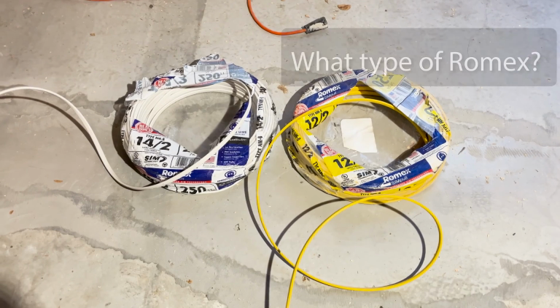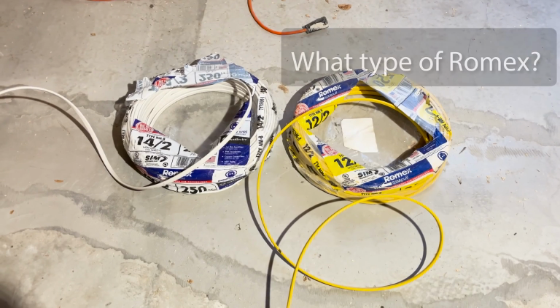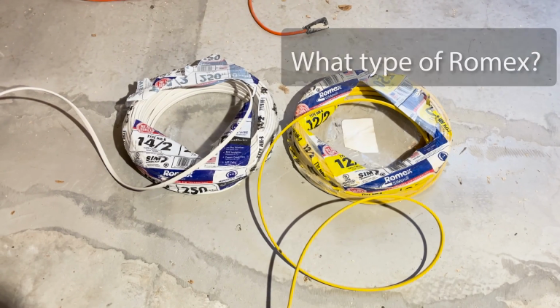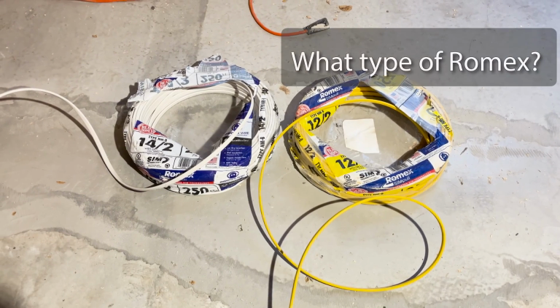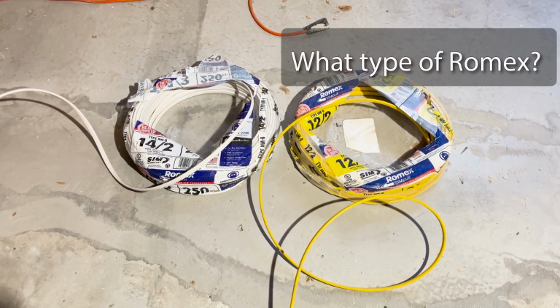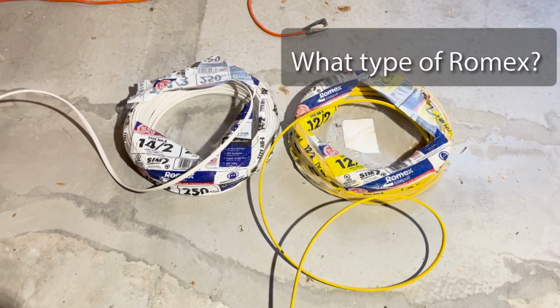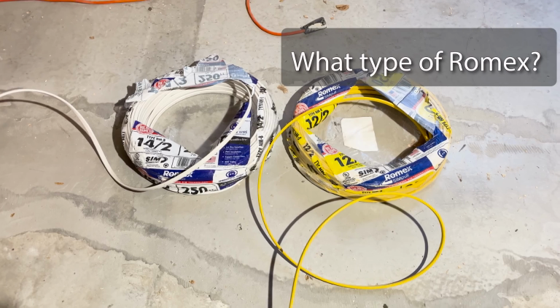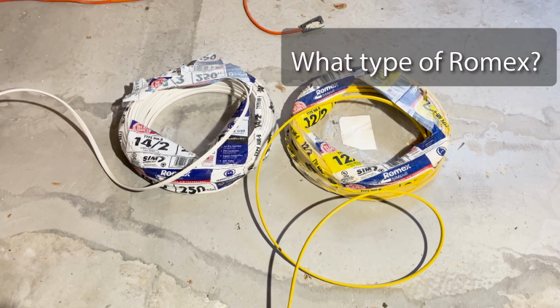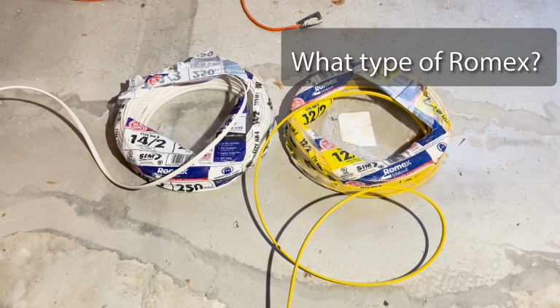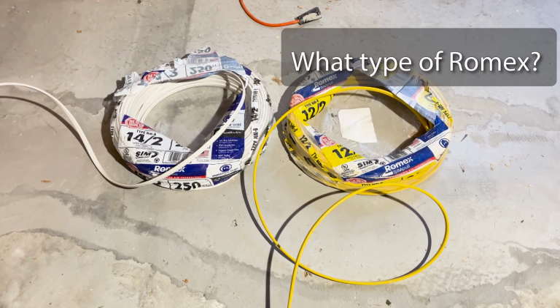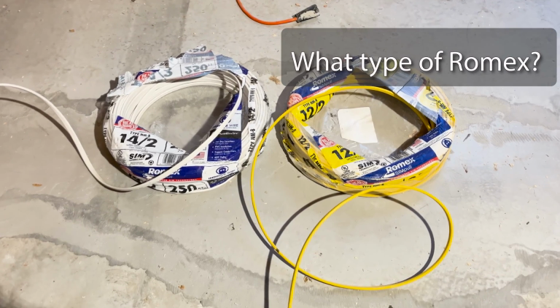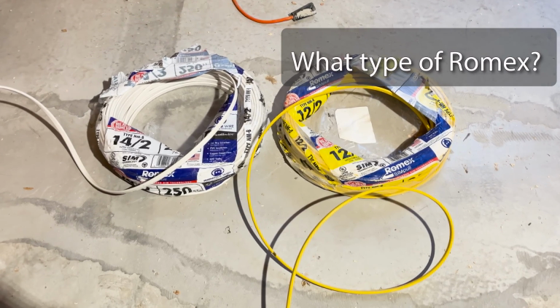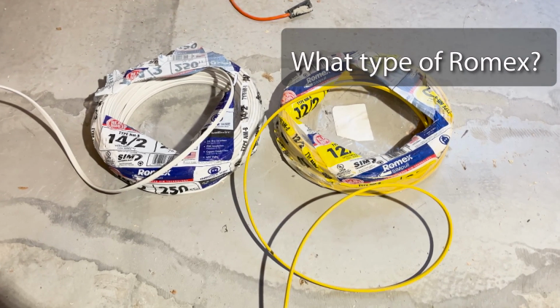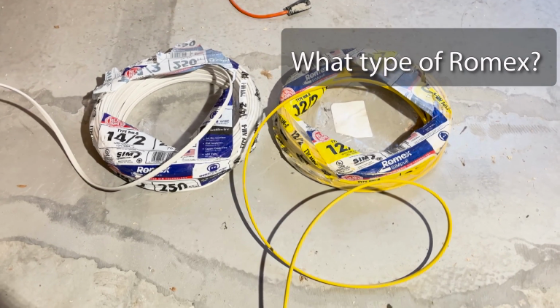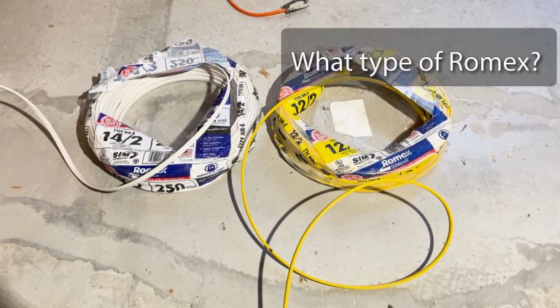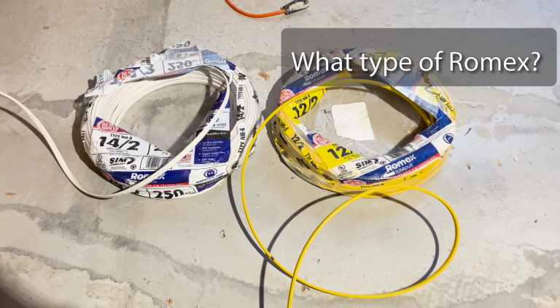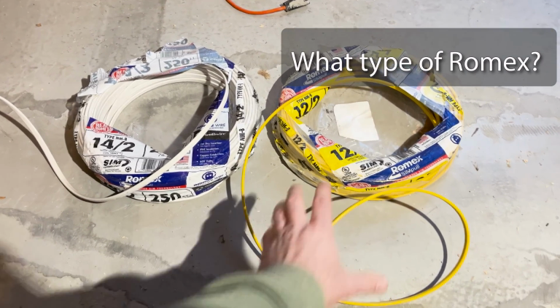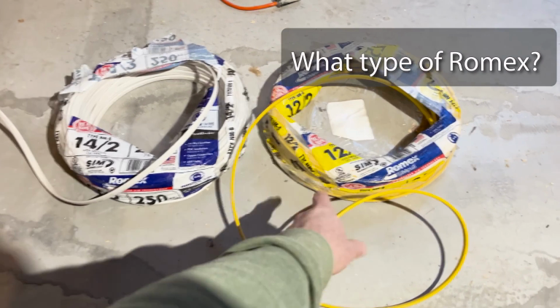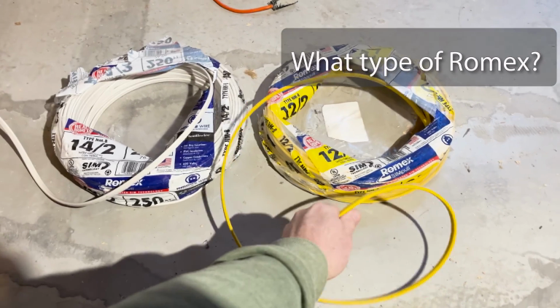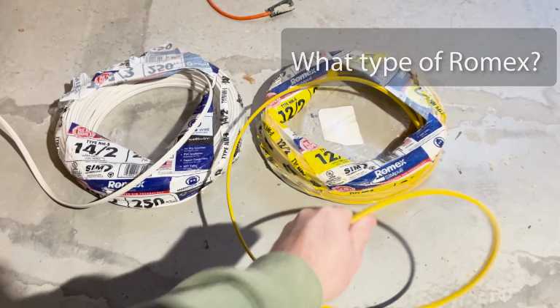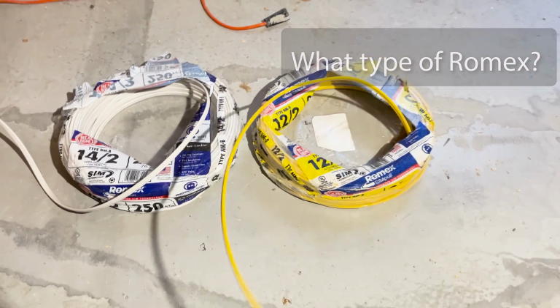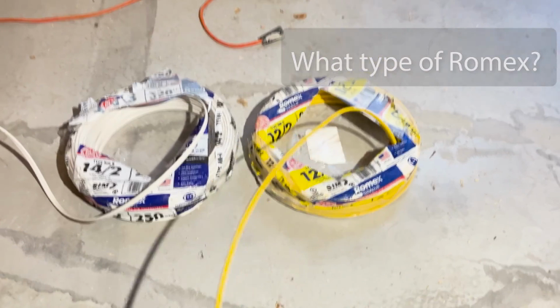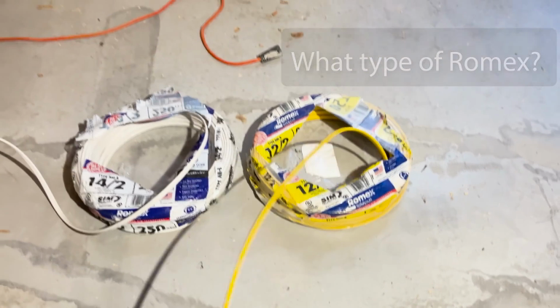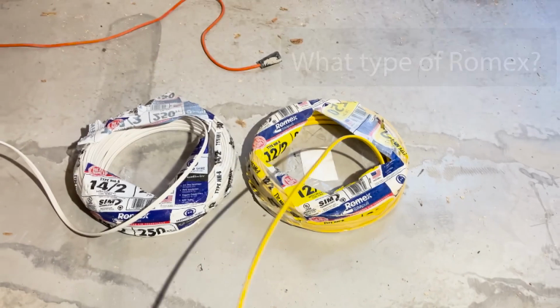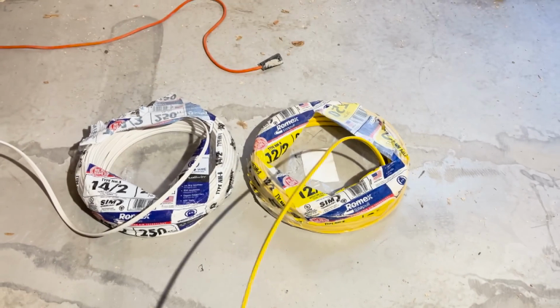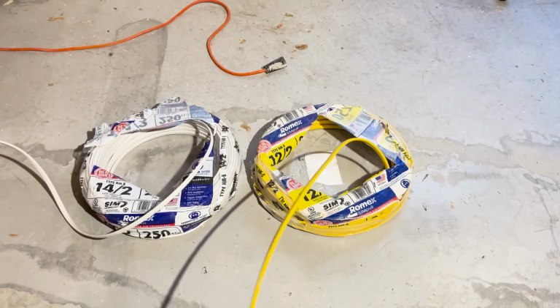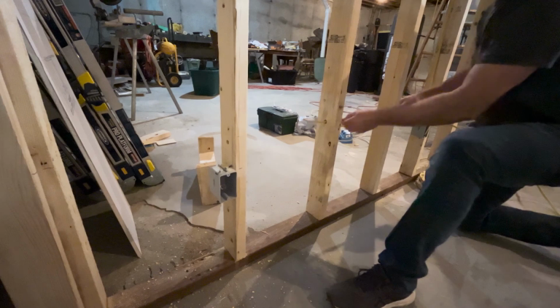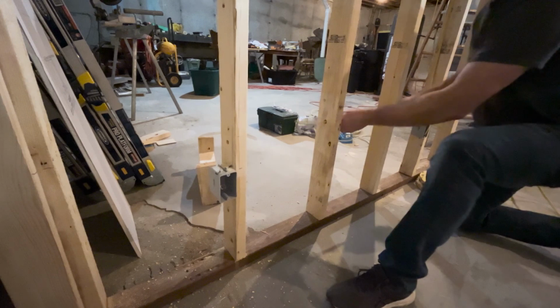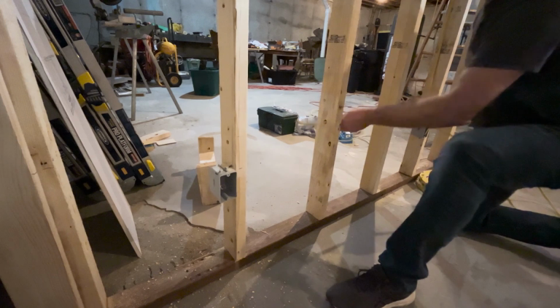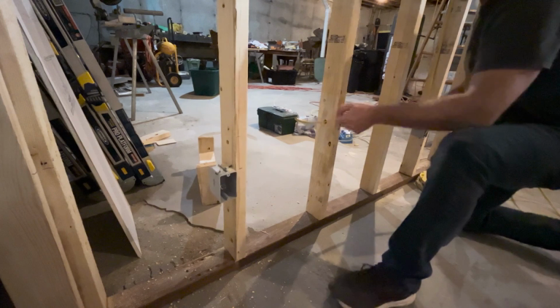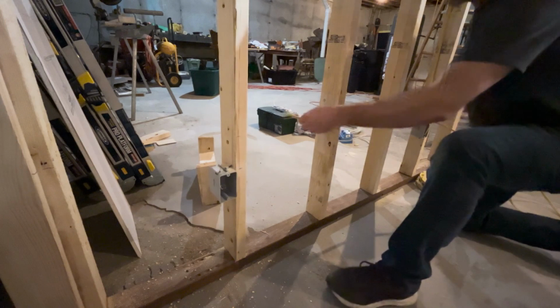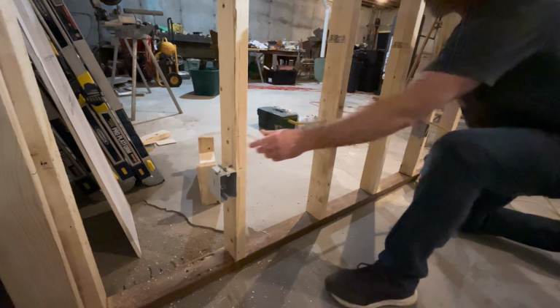I'm running my outlets on a 20-amp circuit, so I'm going to need 12-gauge wire for this. Let's start running wire.